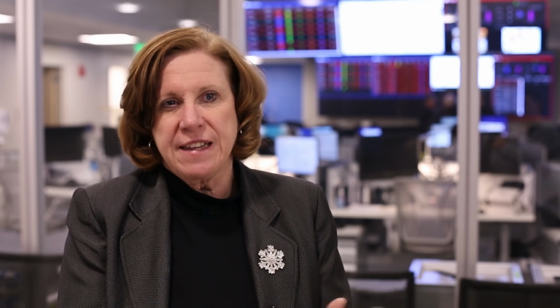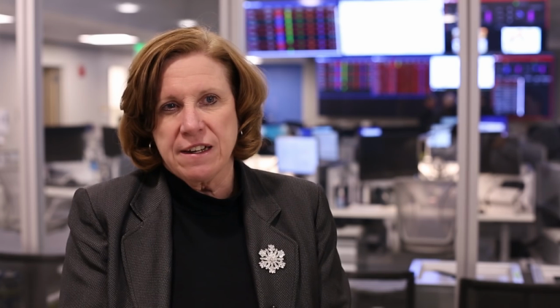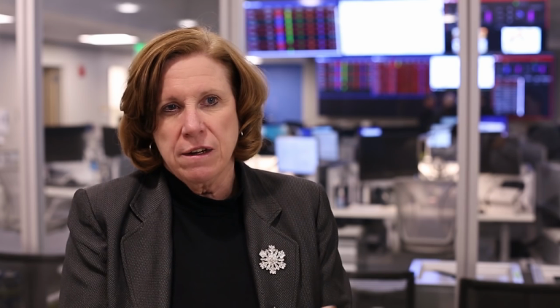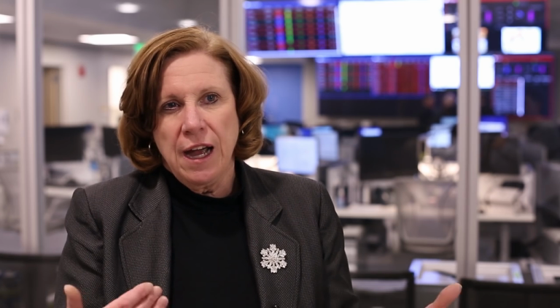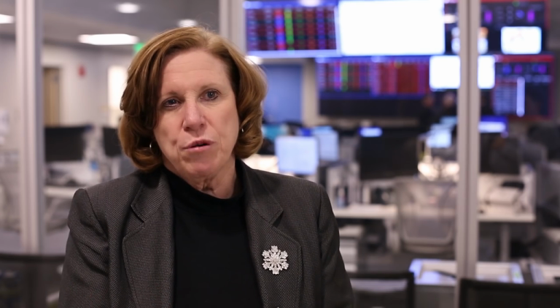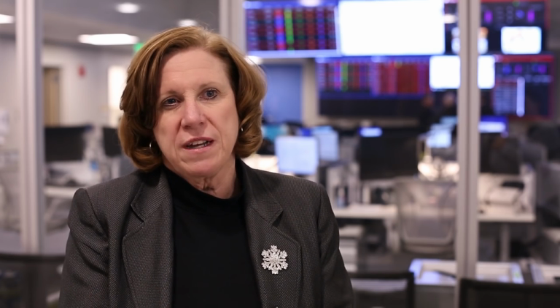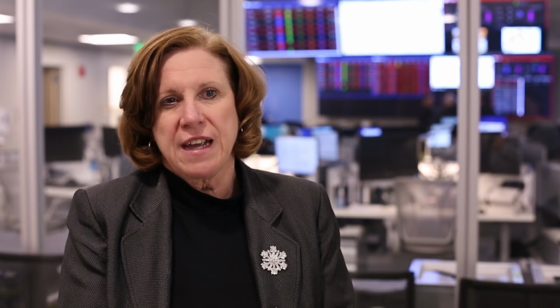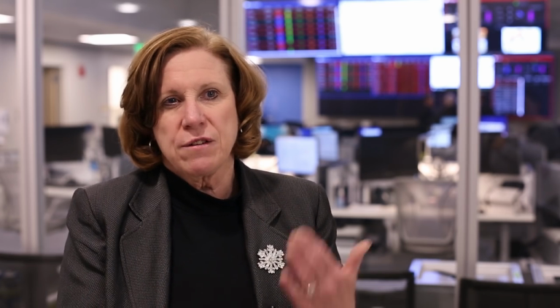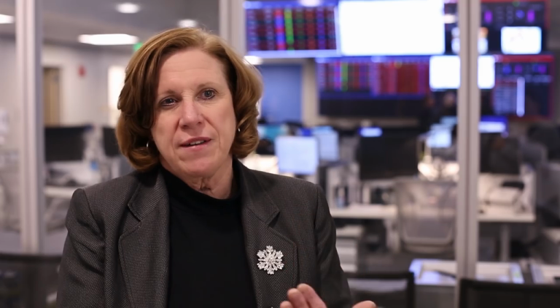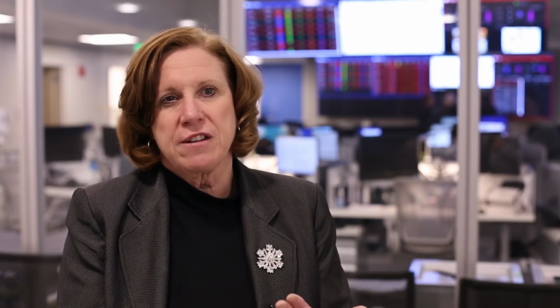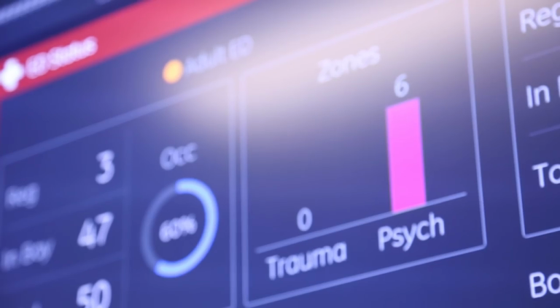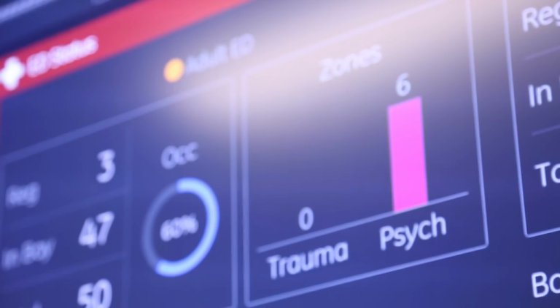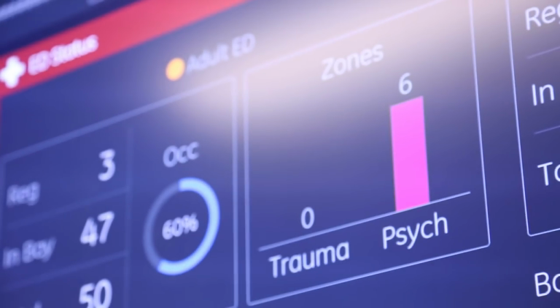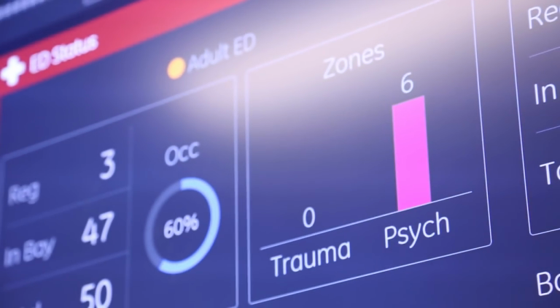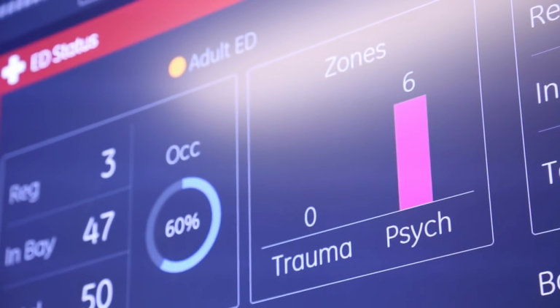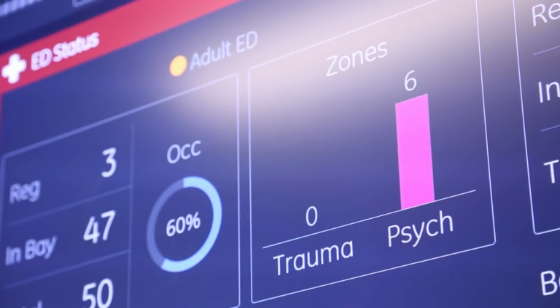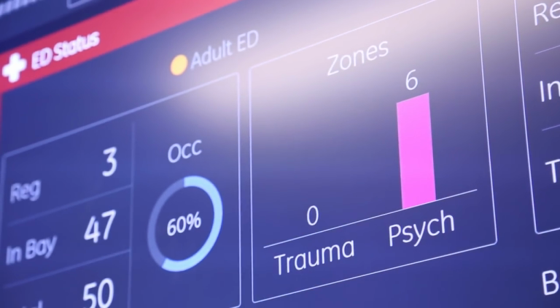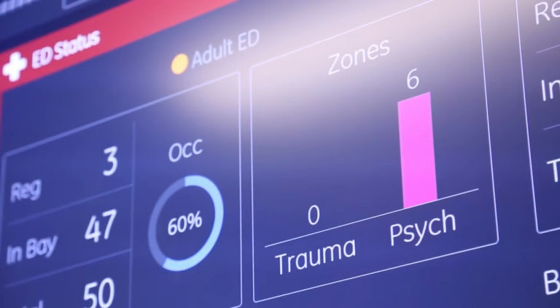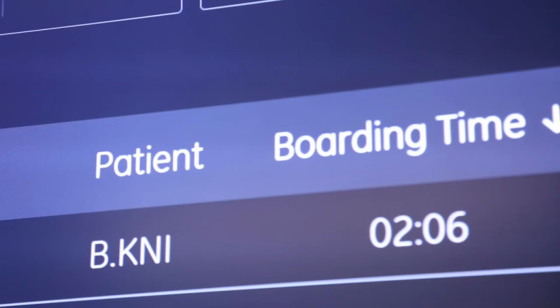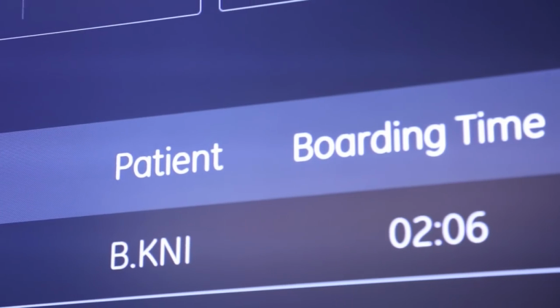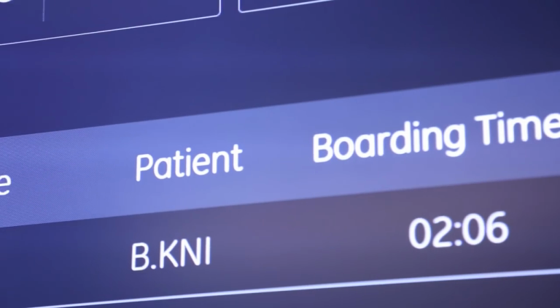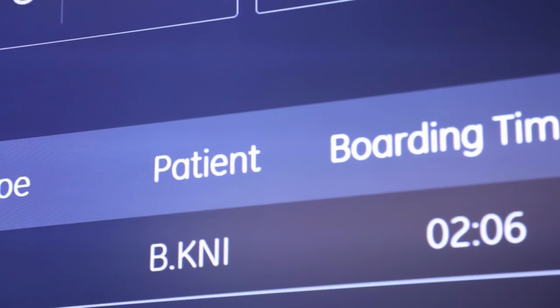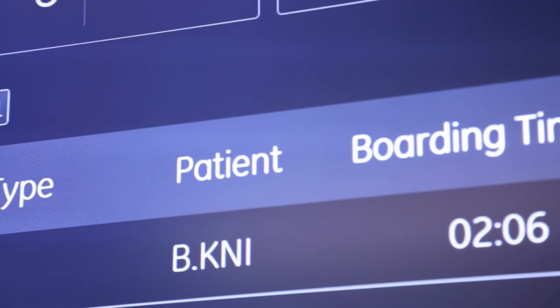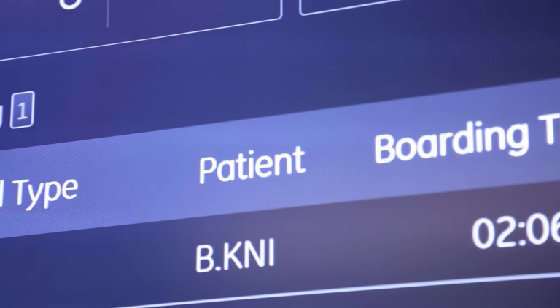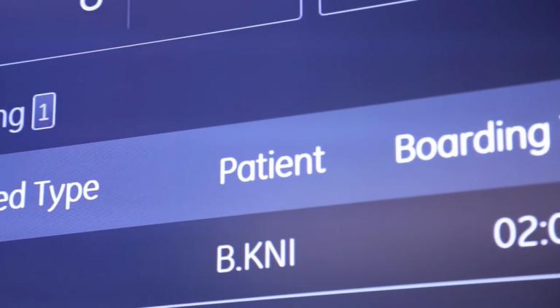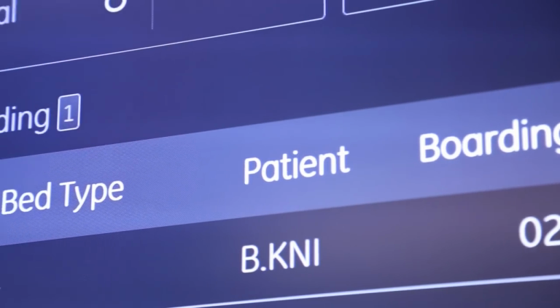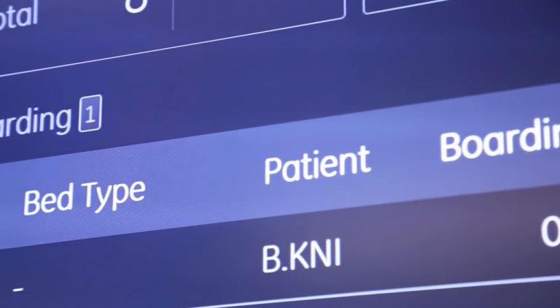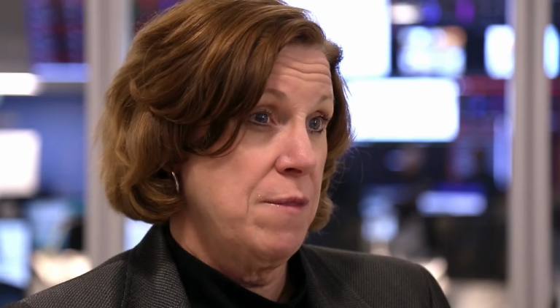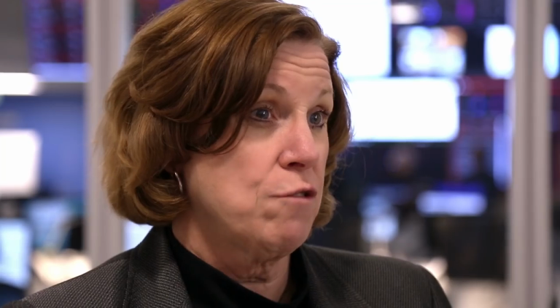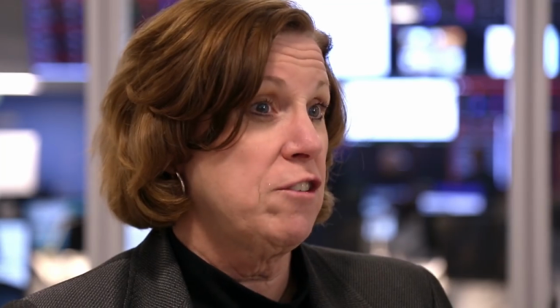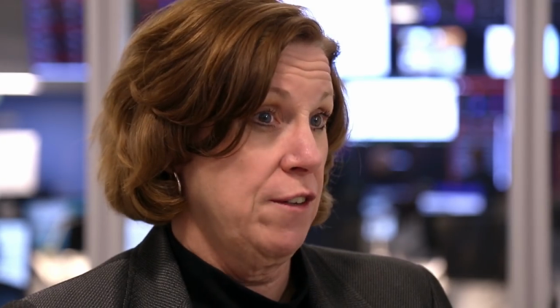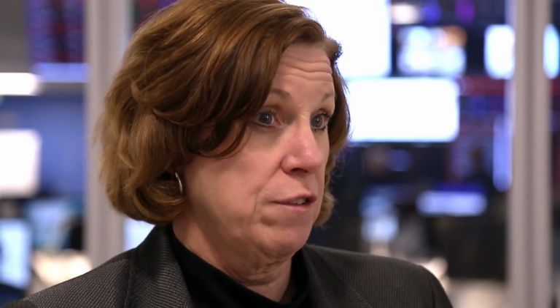It's taking data and pulling it together and giving it to me in one picture snapshot, to help us with predictions and to manage information differently.